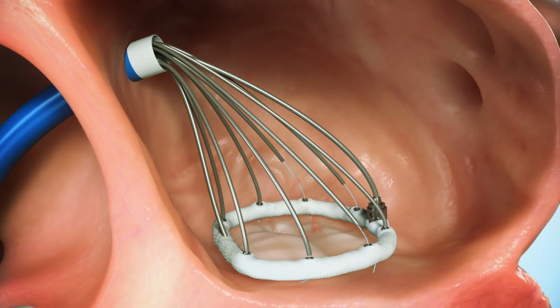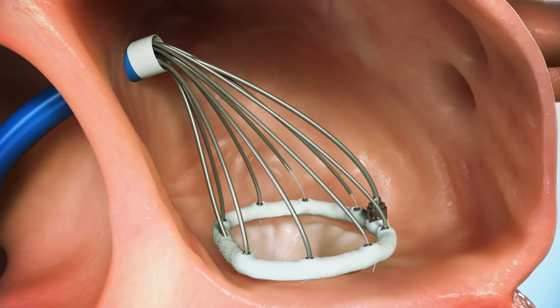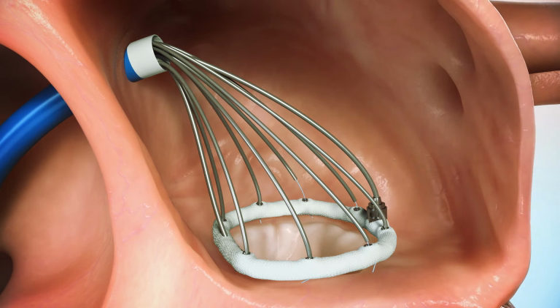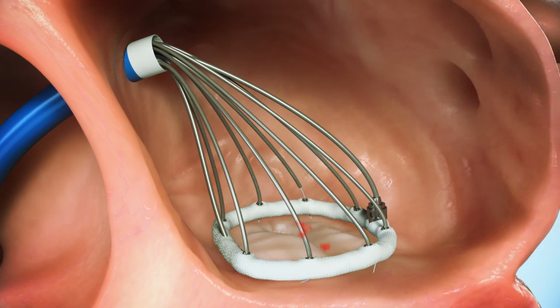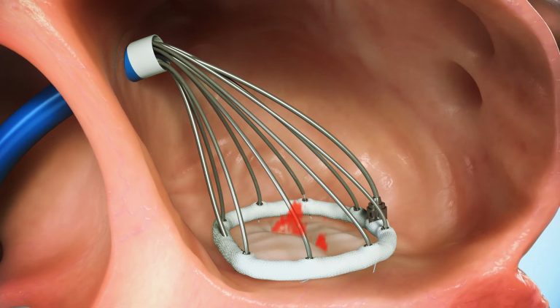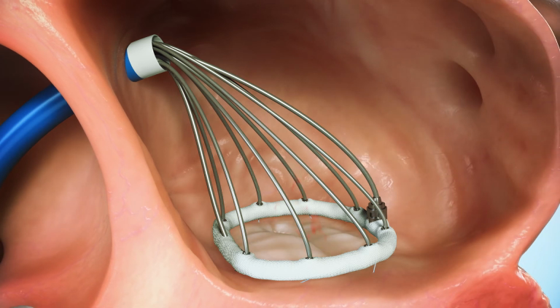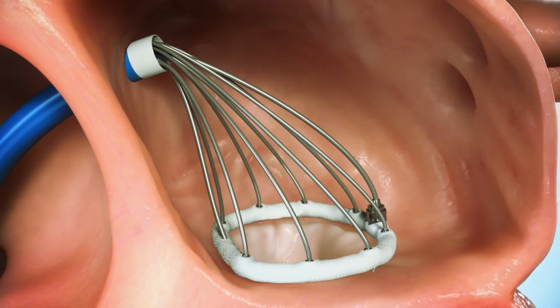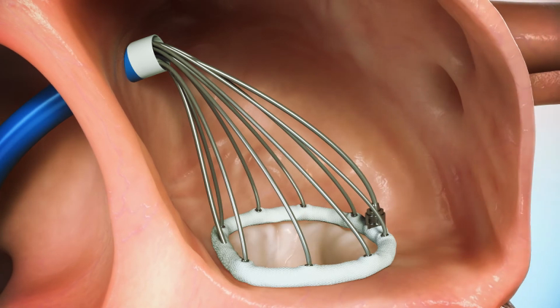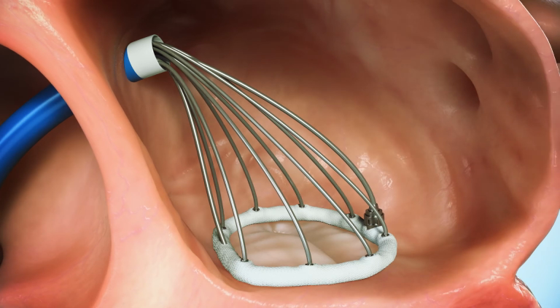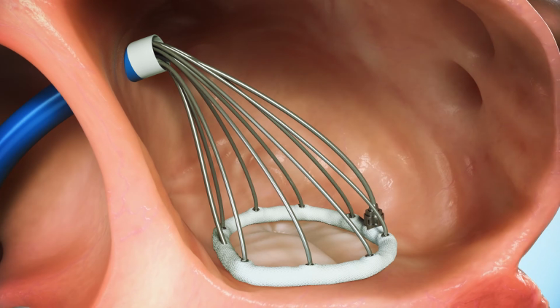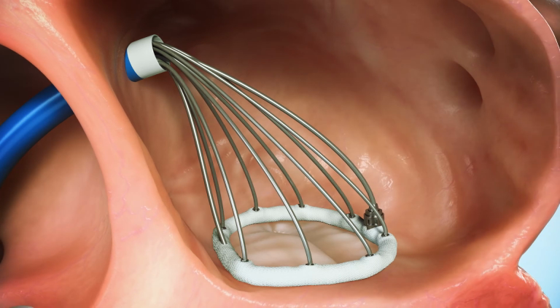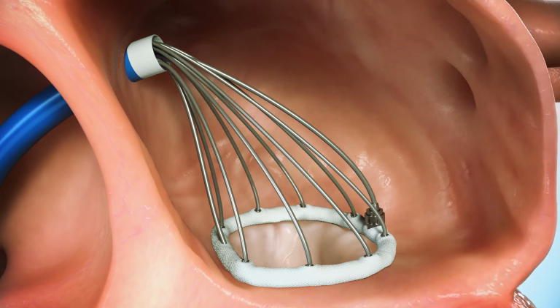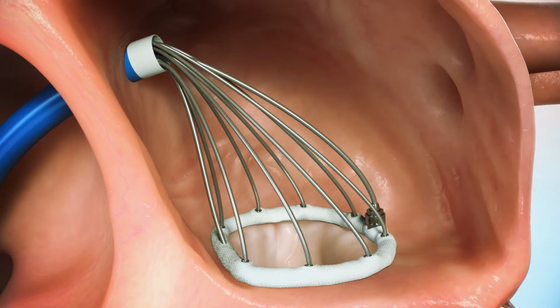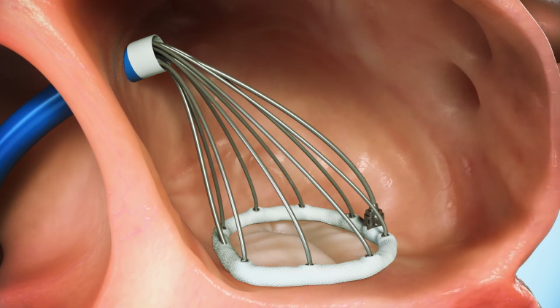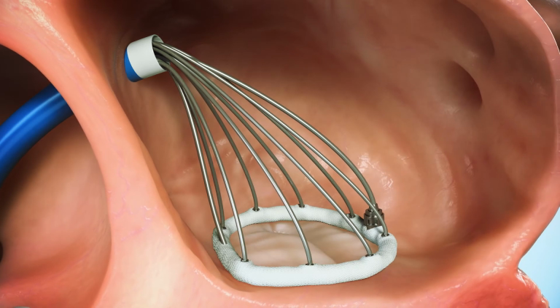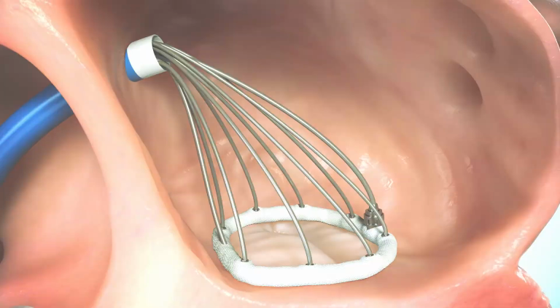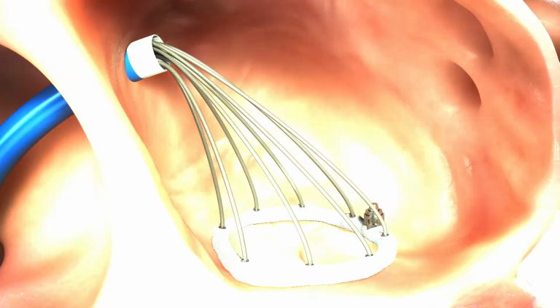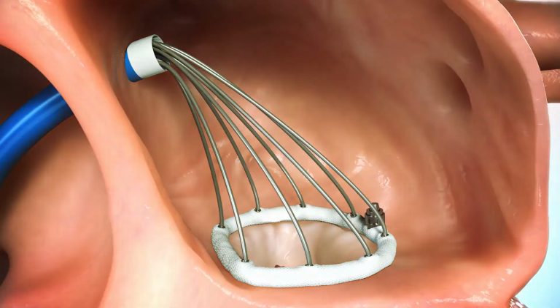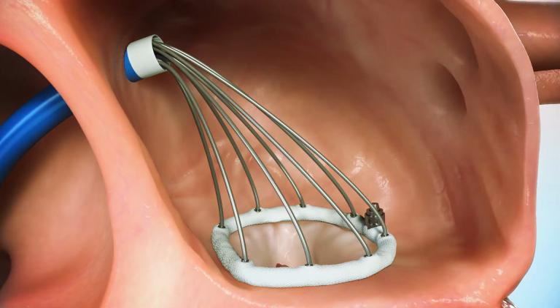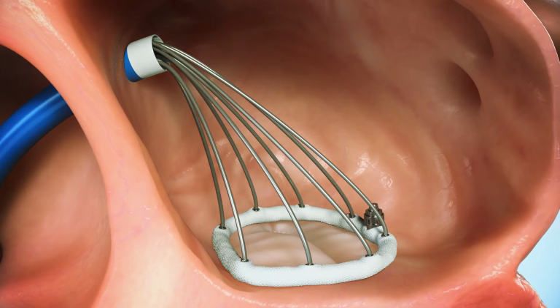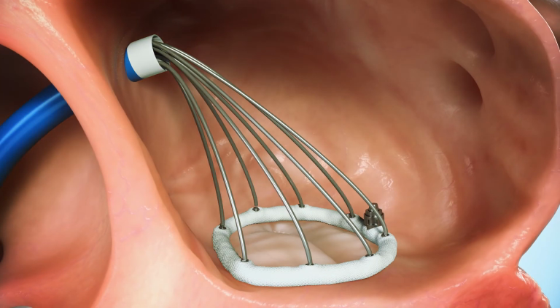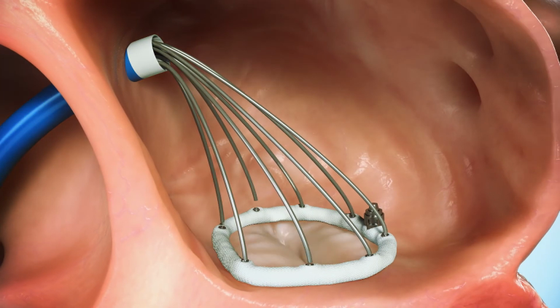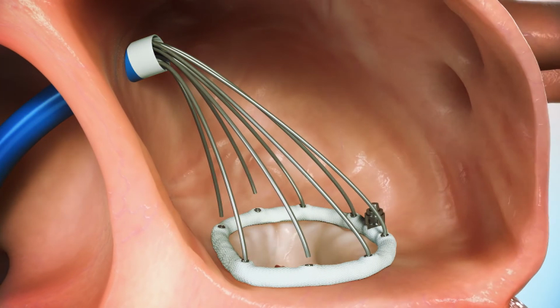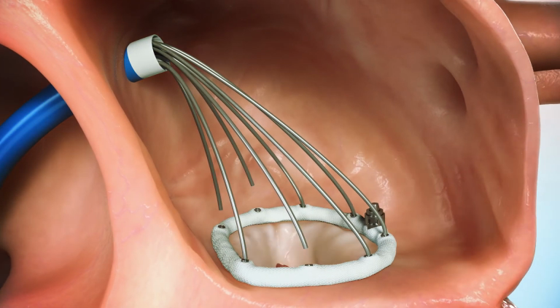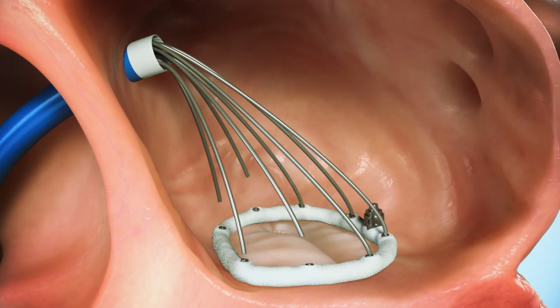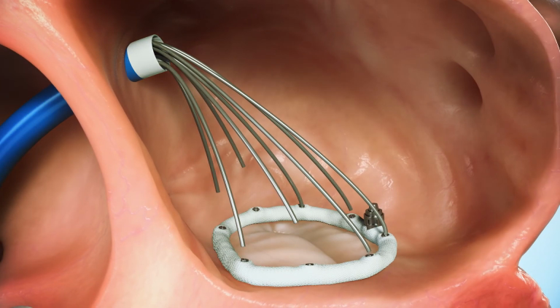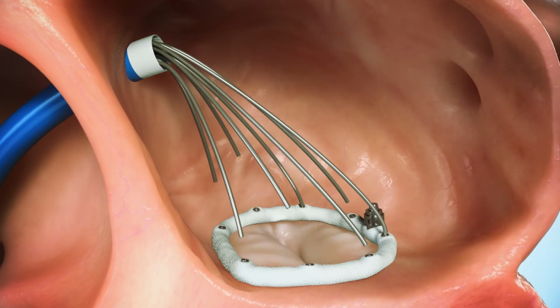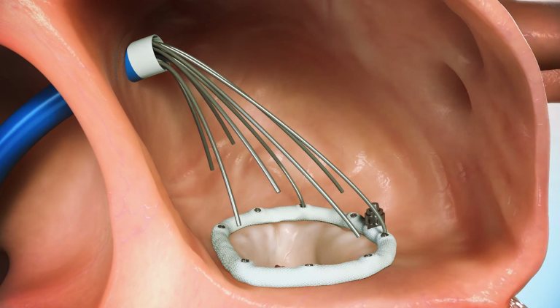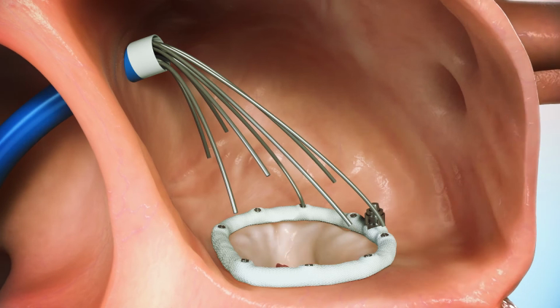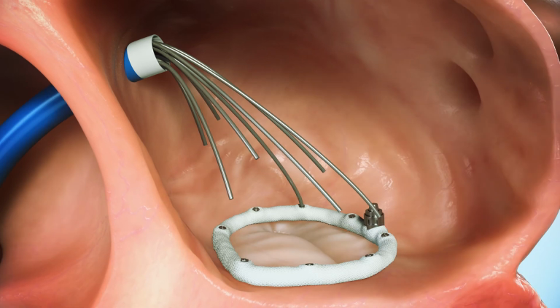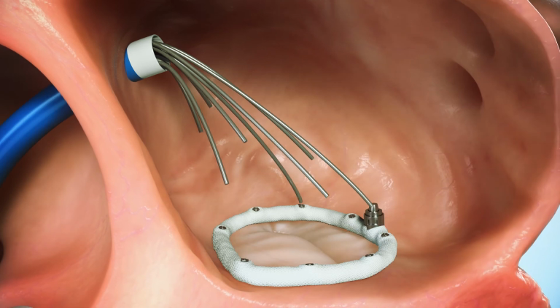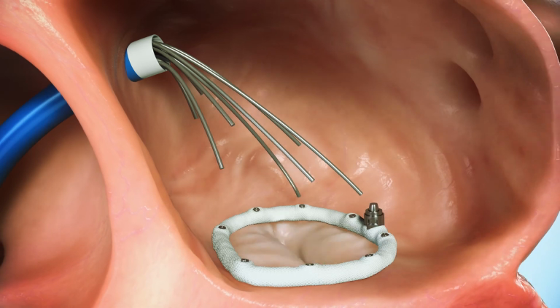If the MR is resolved, the ring is locked, the sutures are cut, and the entire delivery system is retrieved.